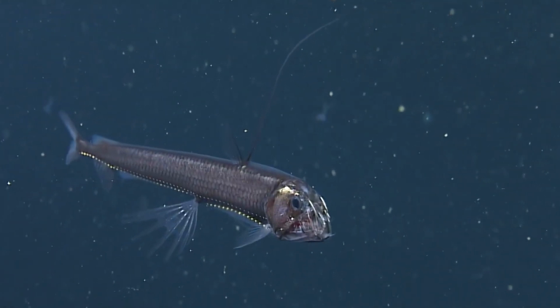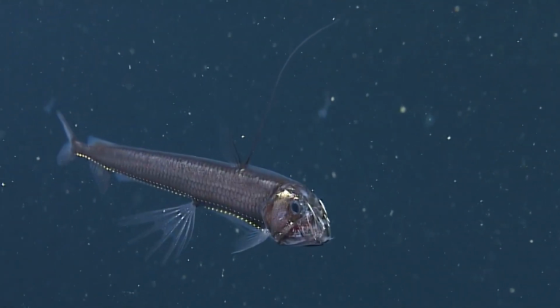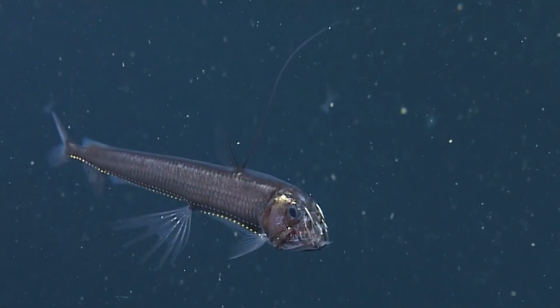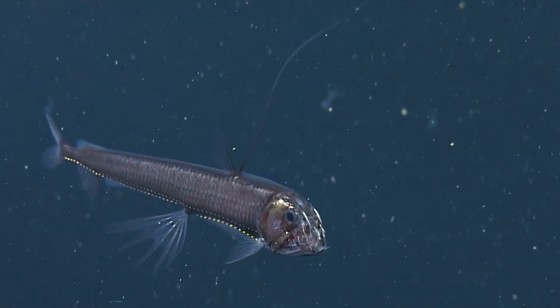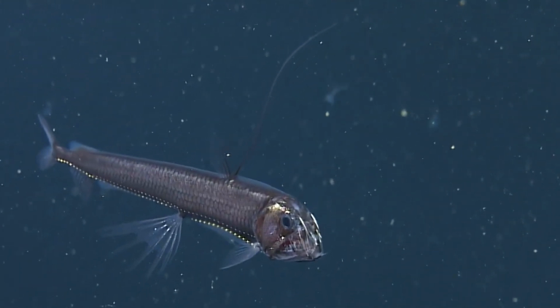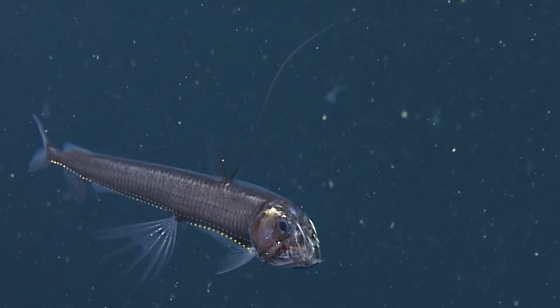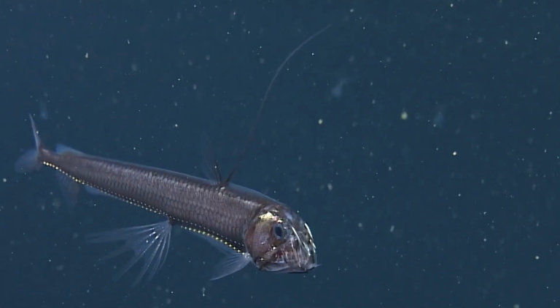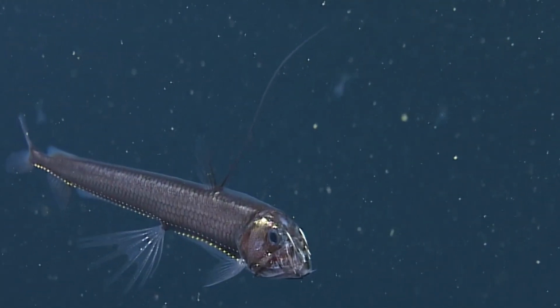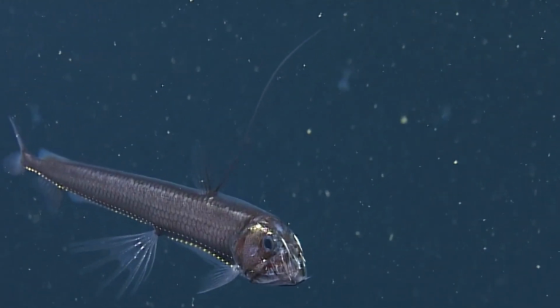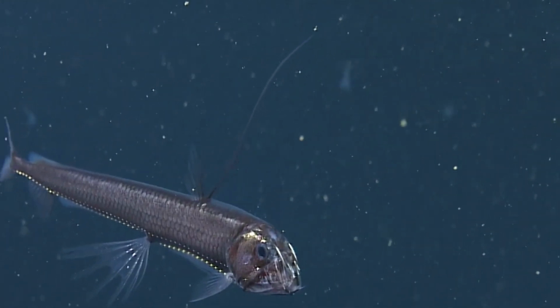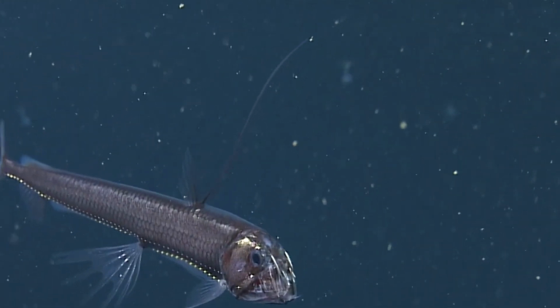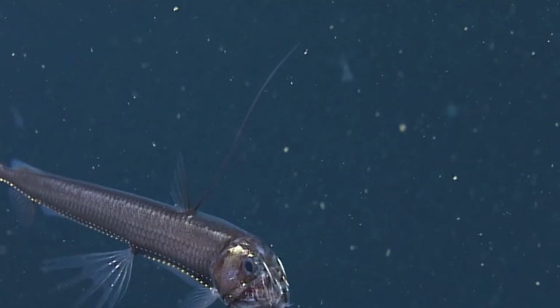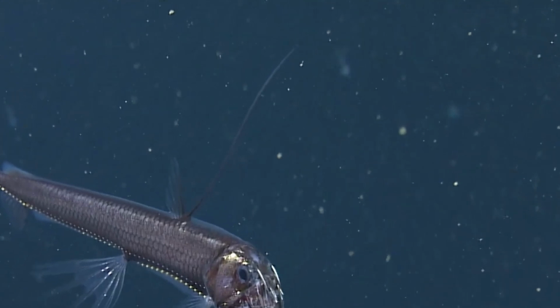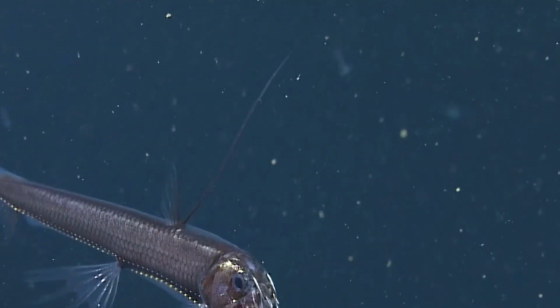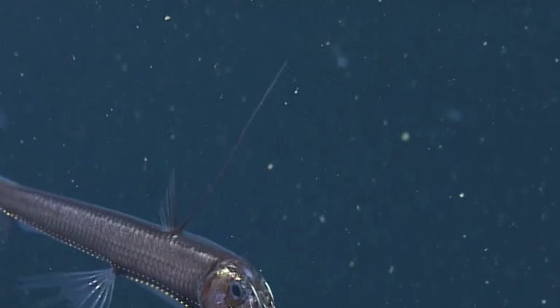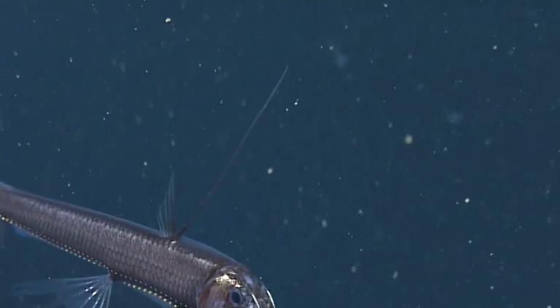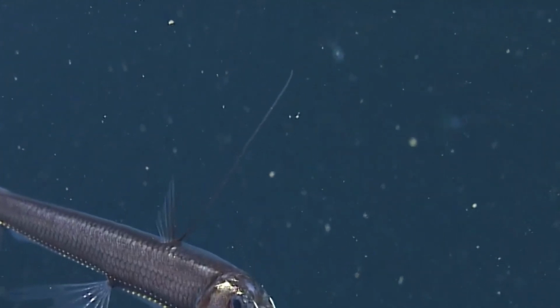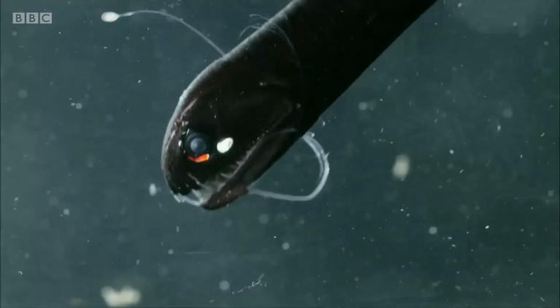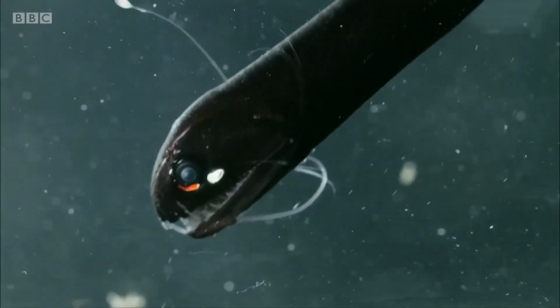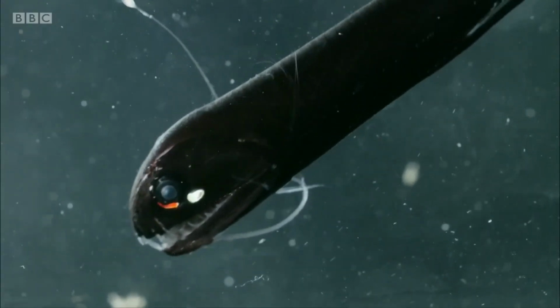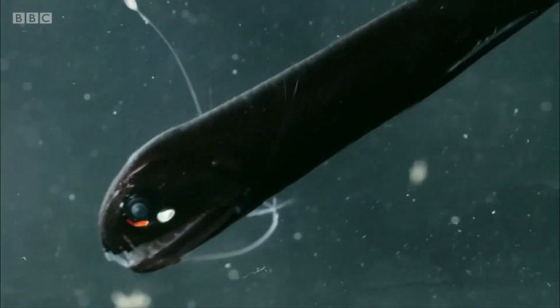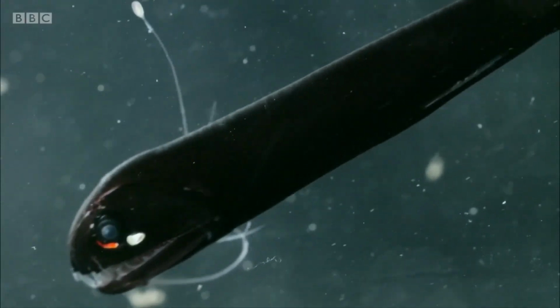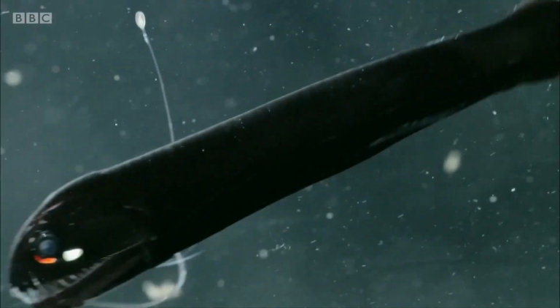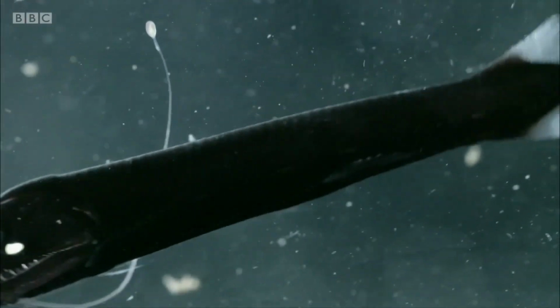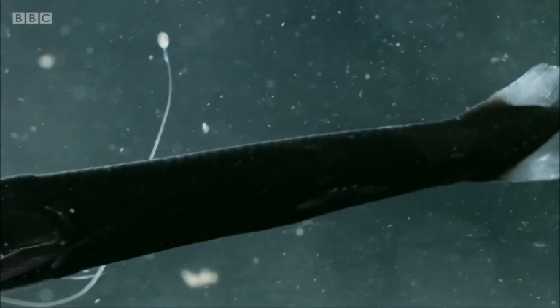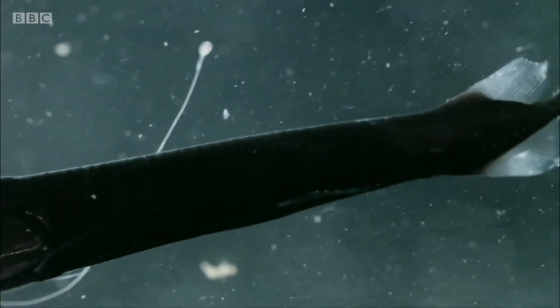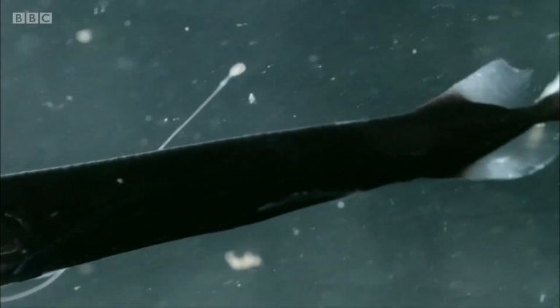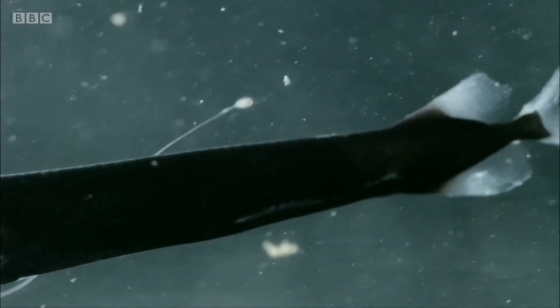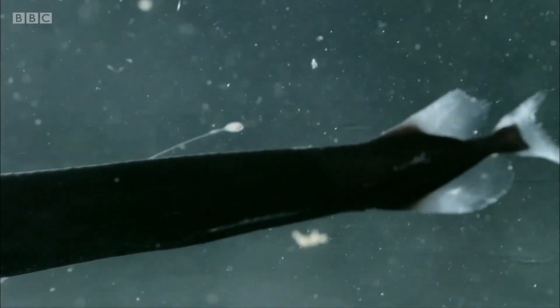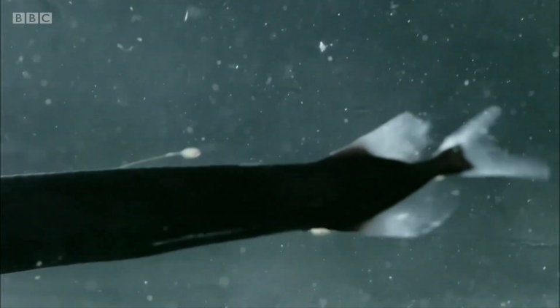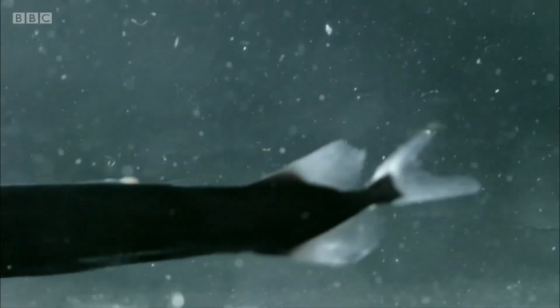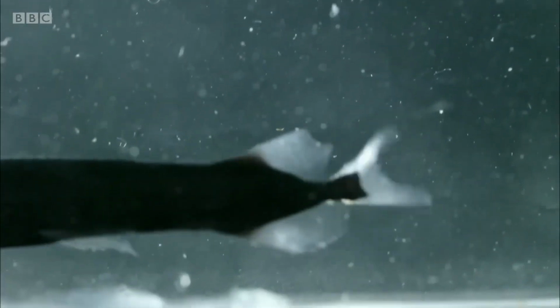This species can also have bioluminescent lures, usually at the tip of their dorsal ray and some below the lower jaw.